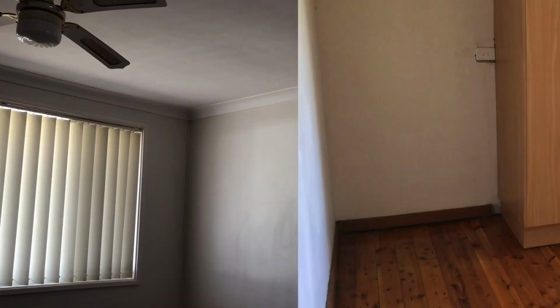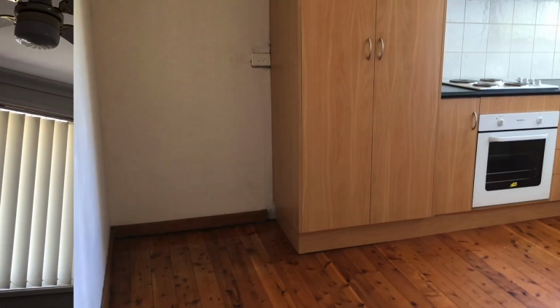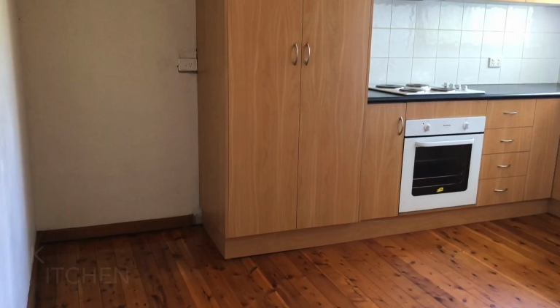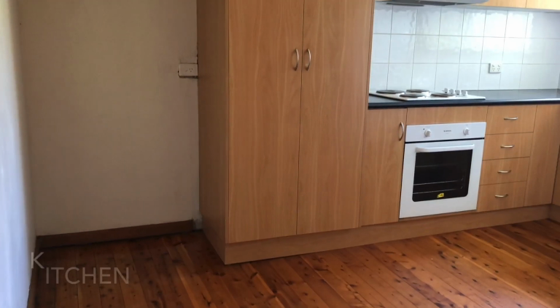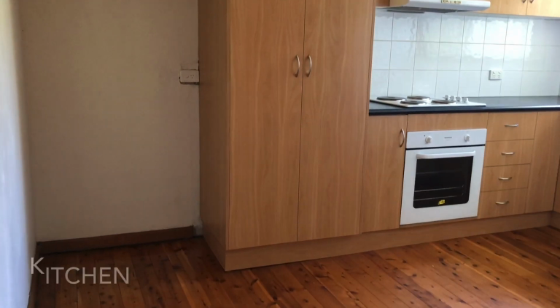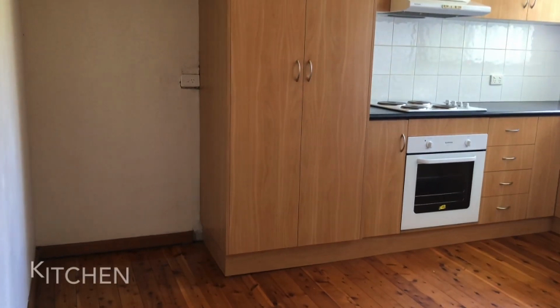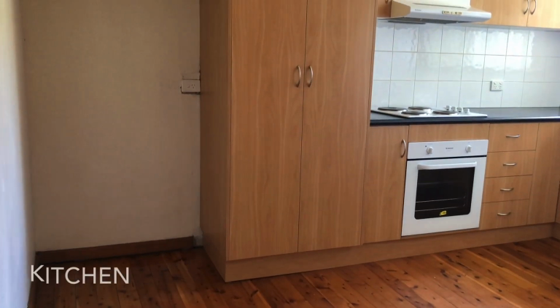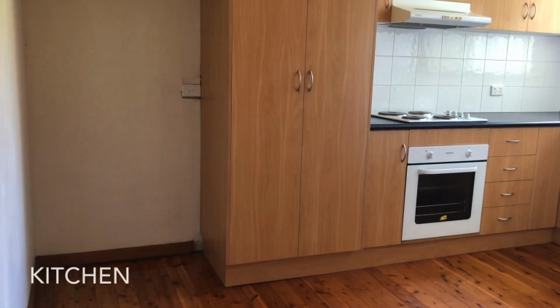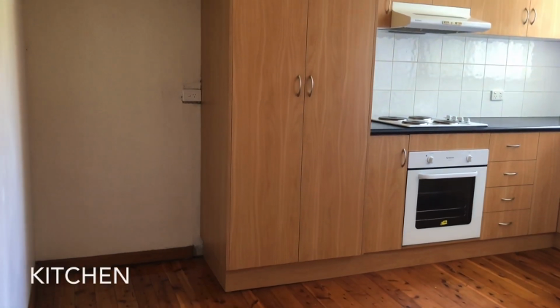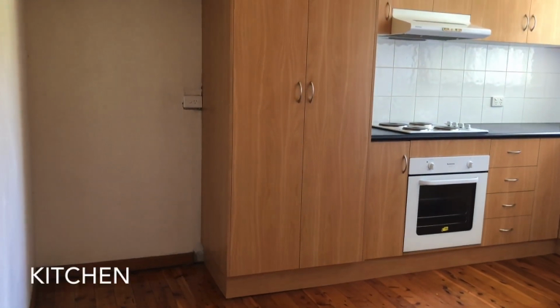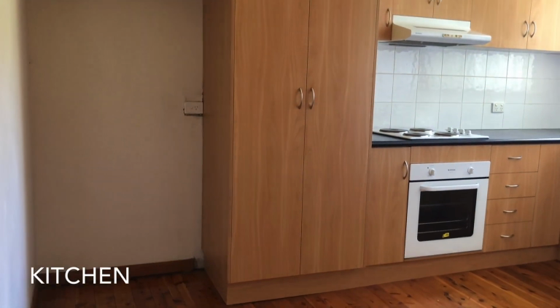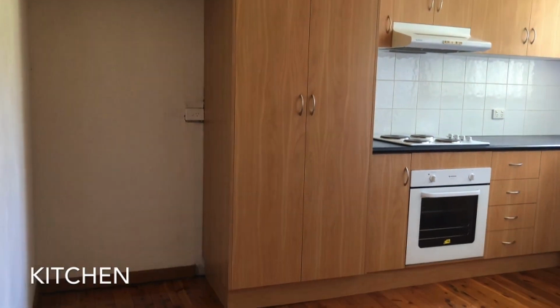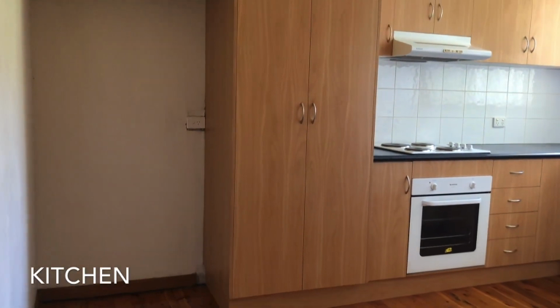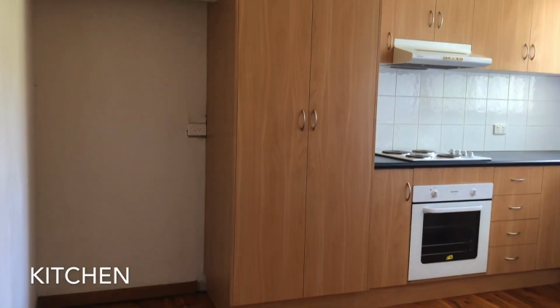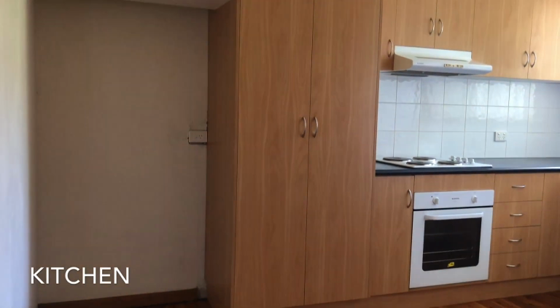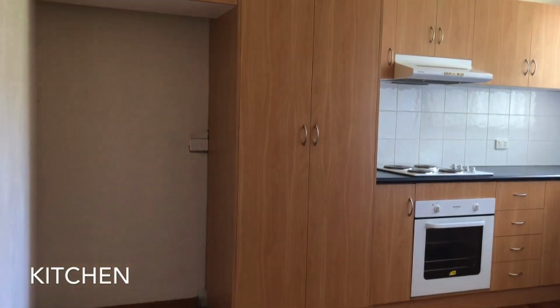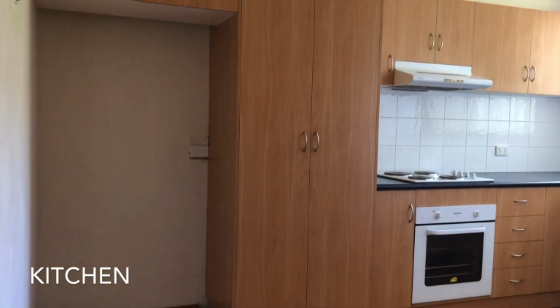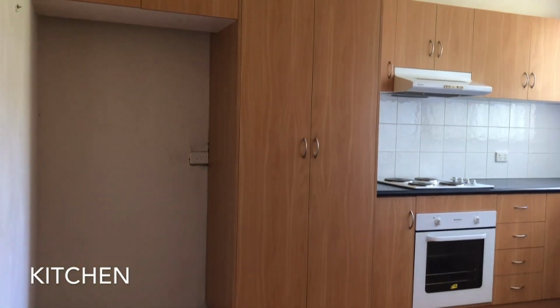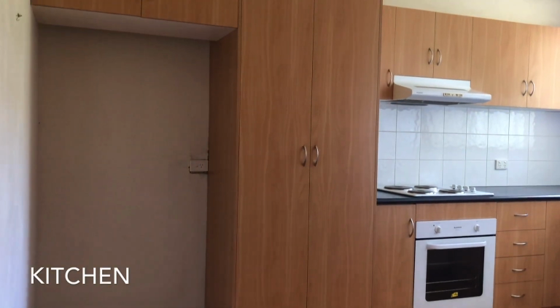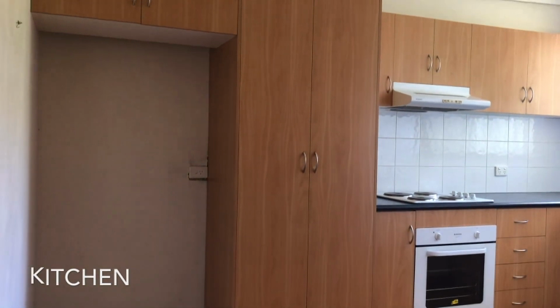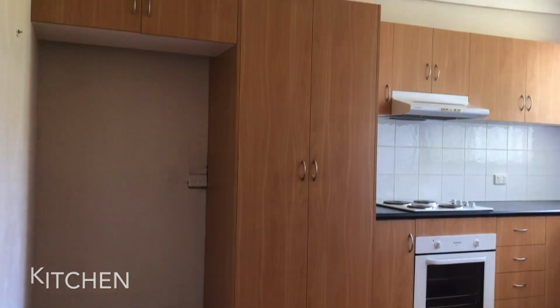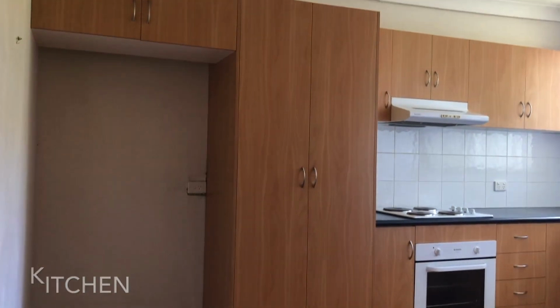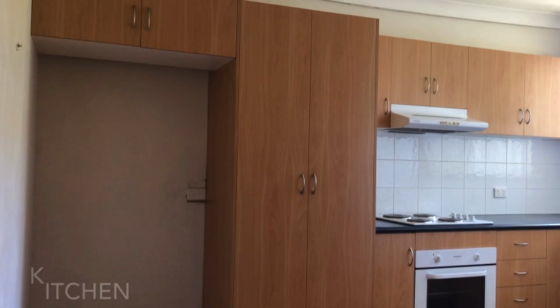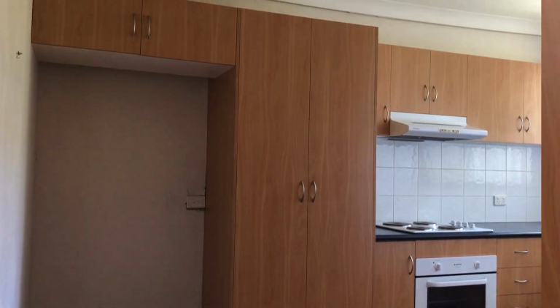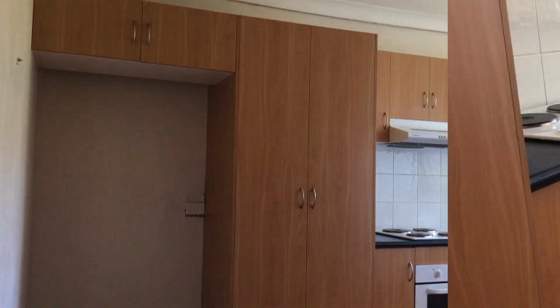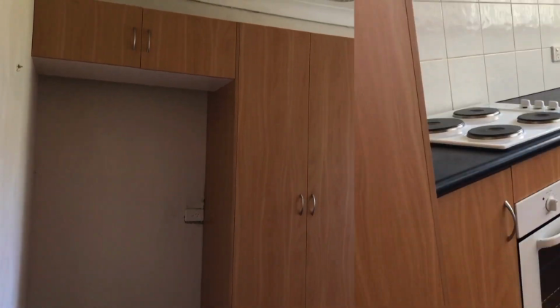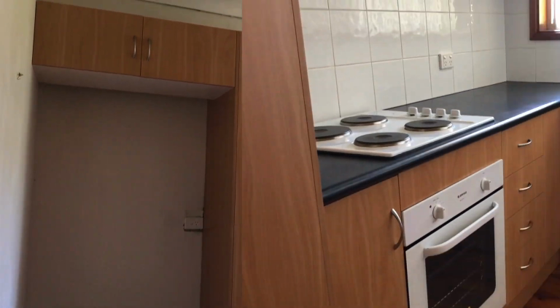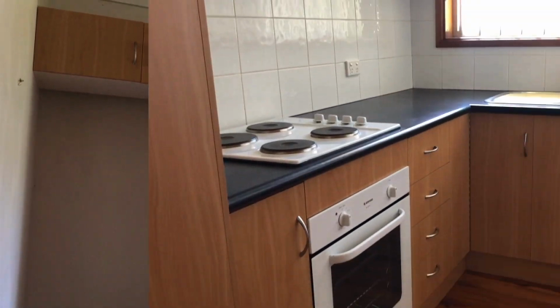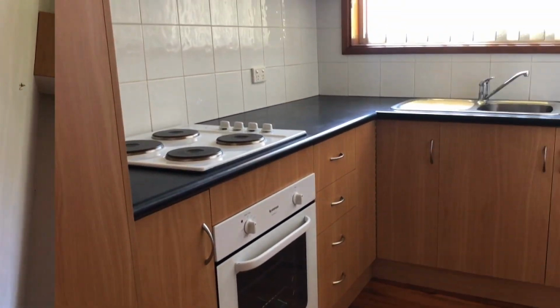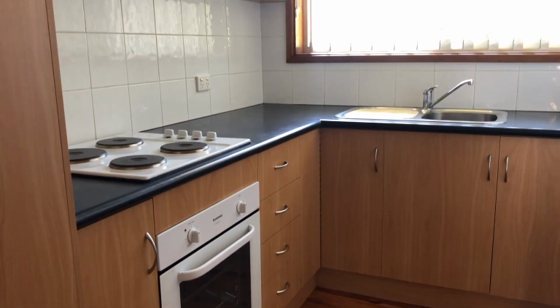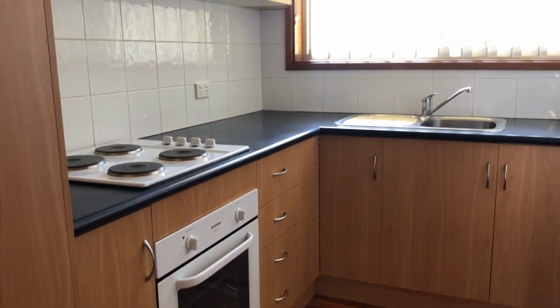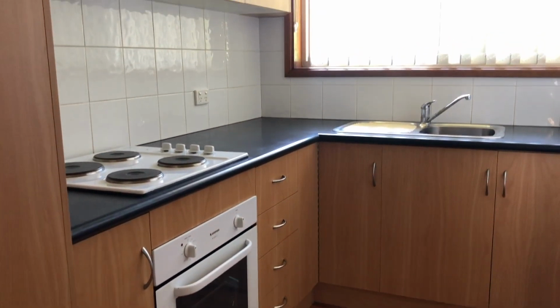As we take a look at the kitchen area, you can see that it provides plenty of storage space.